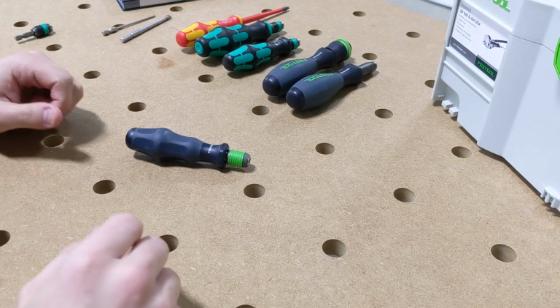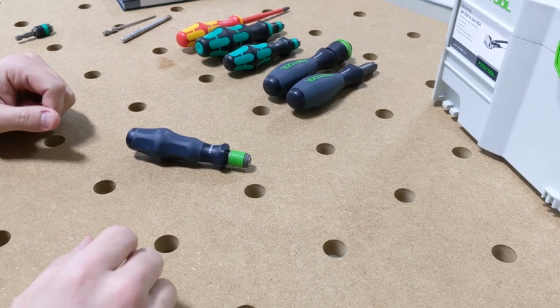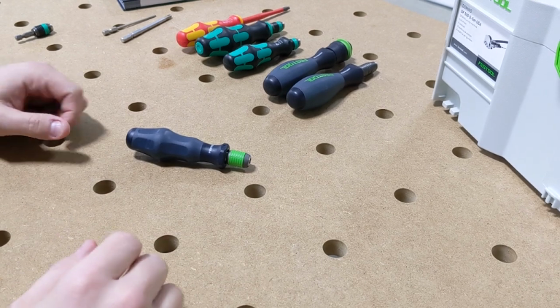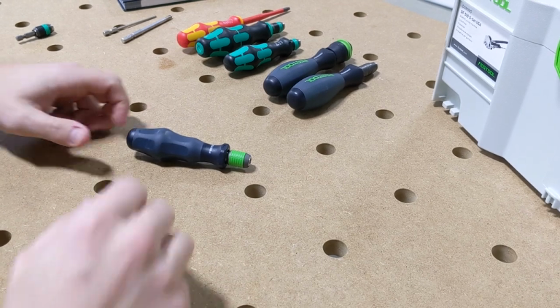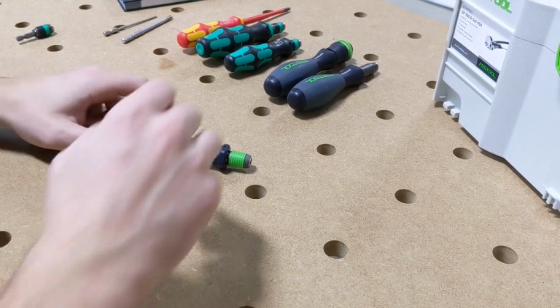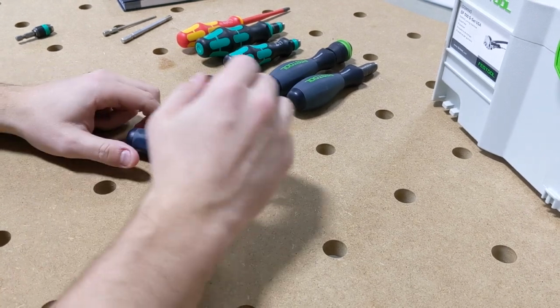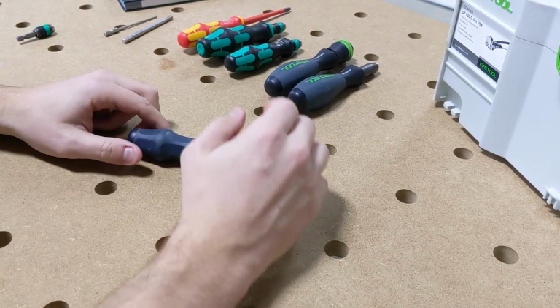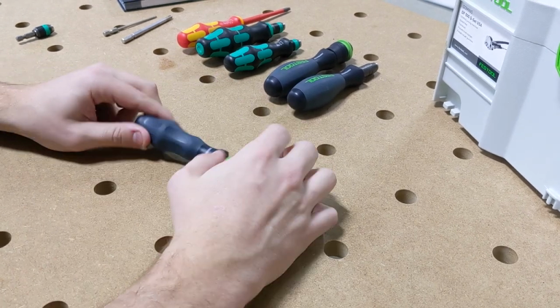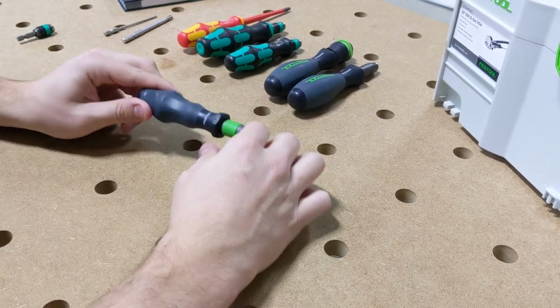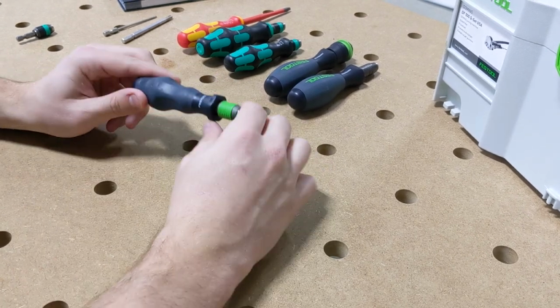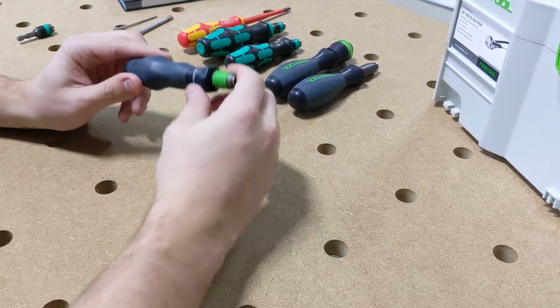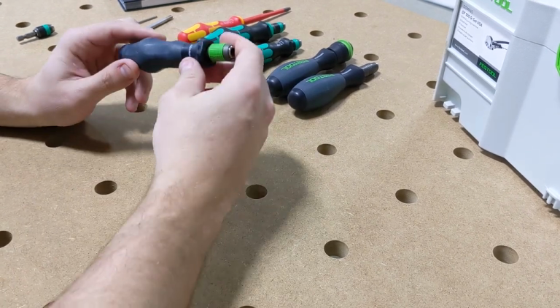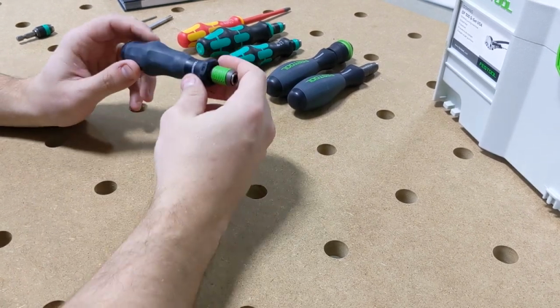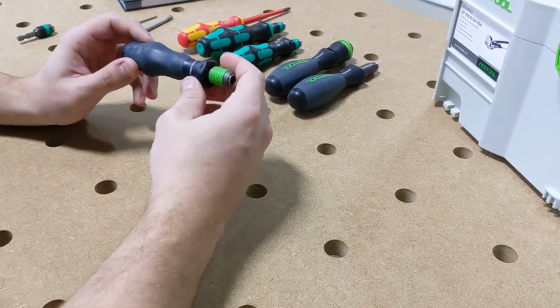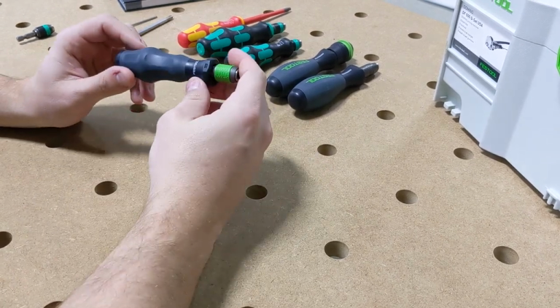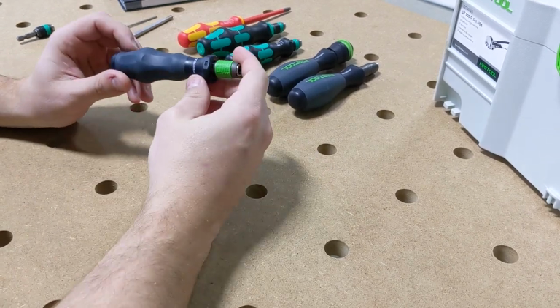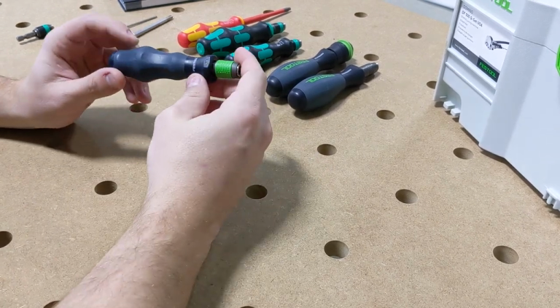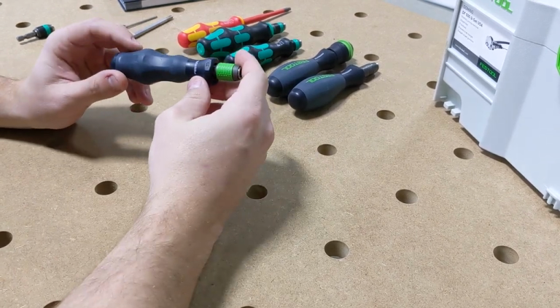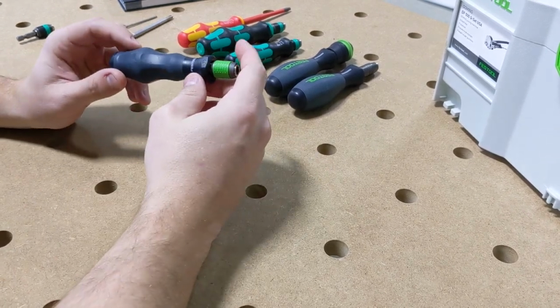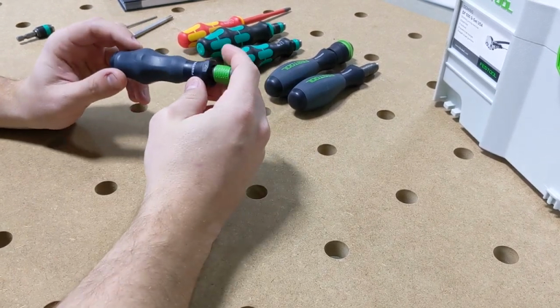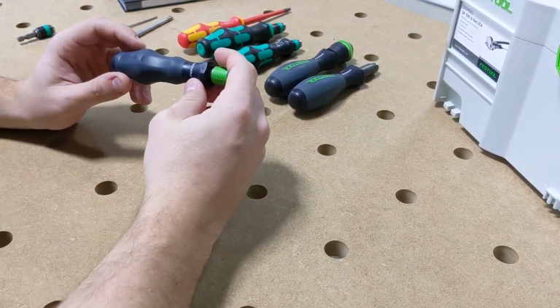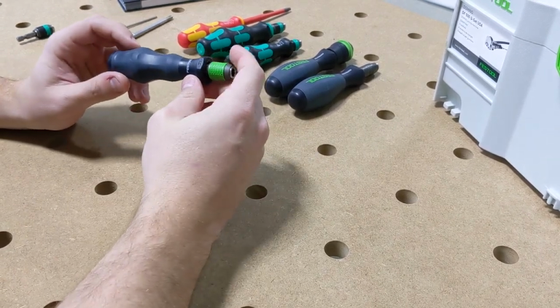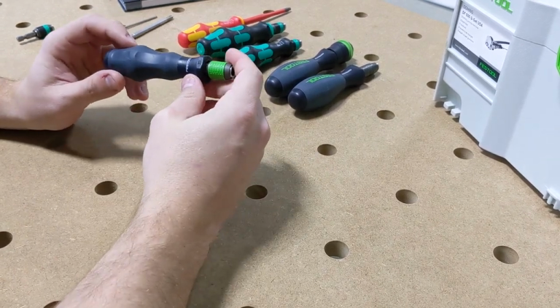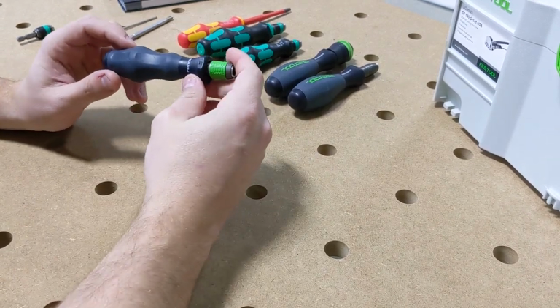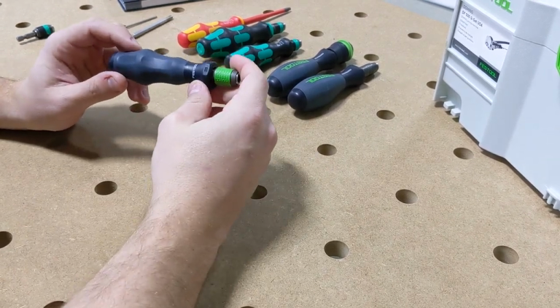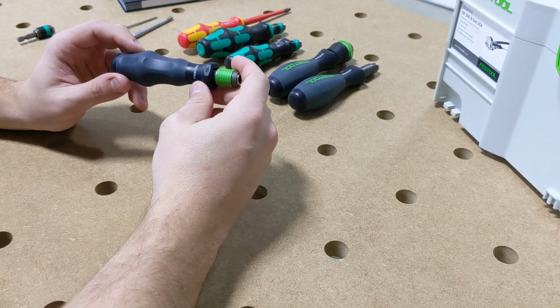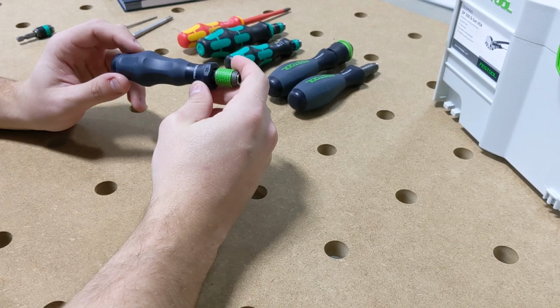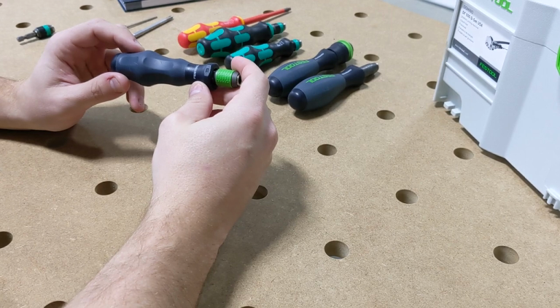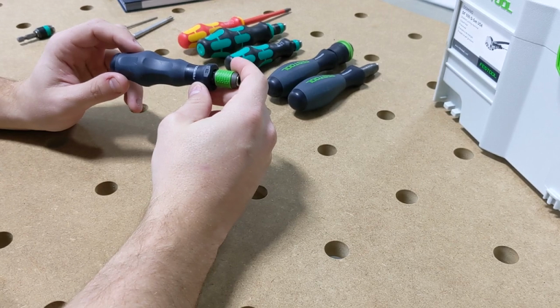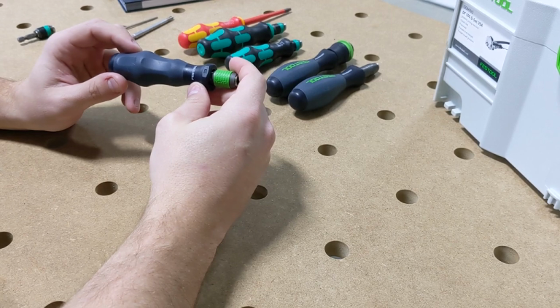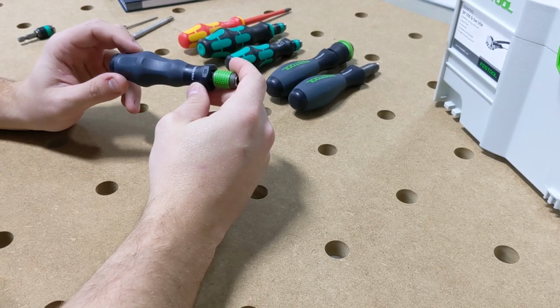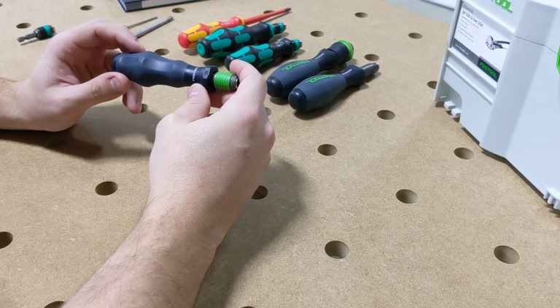Hey guys, I just wanted to show the new Festool hand driver that's going to be coming out here in the States very soon.